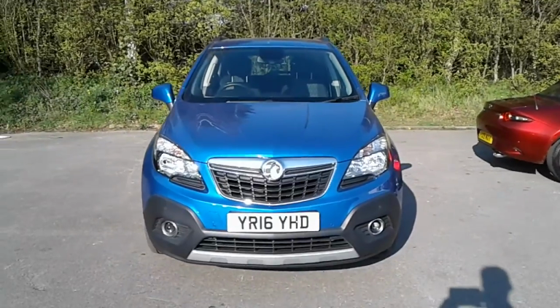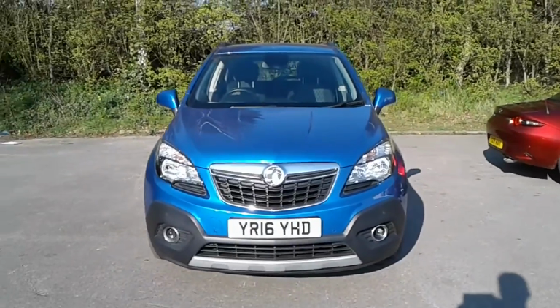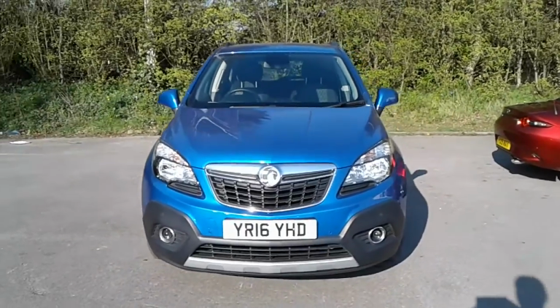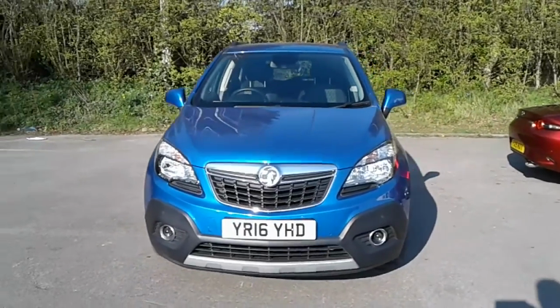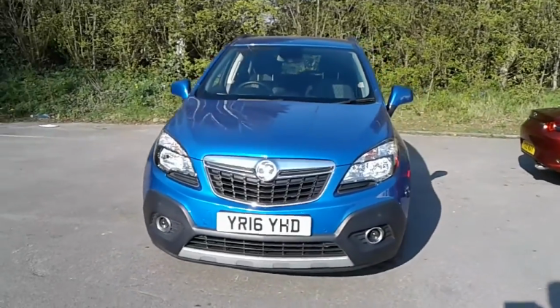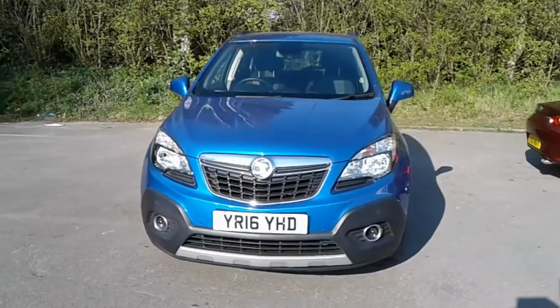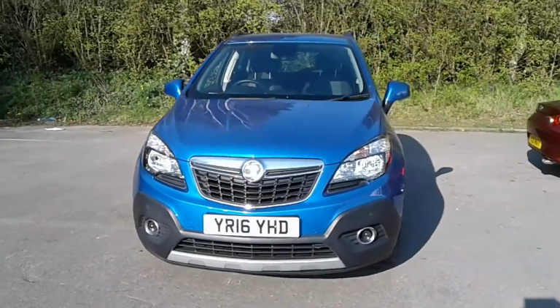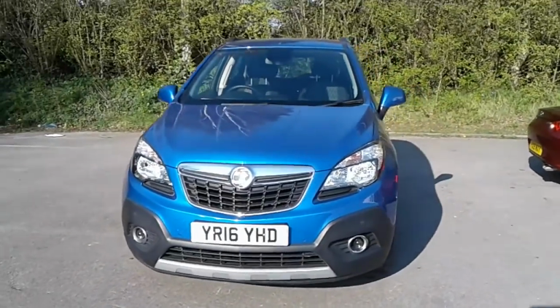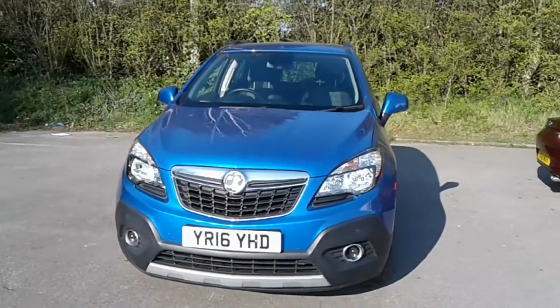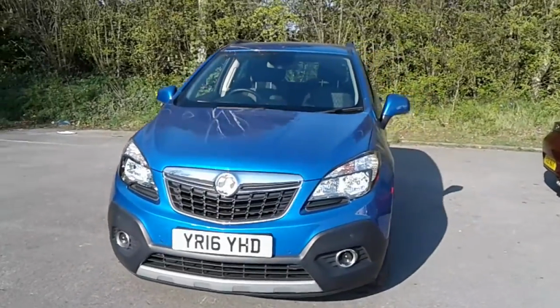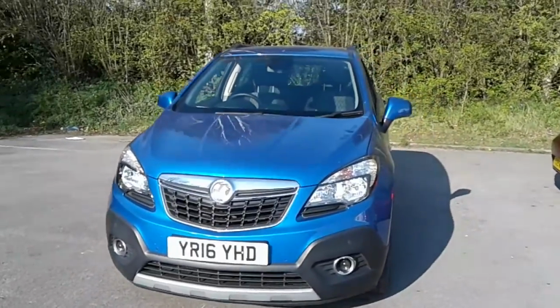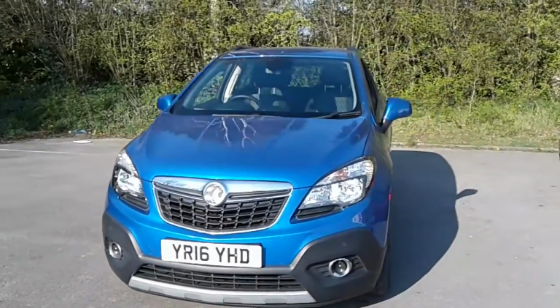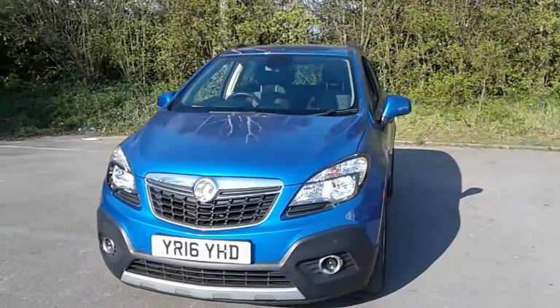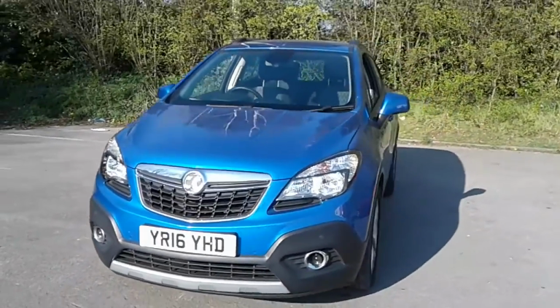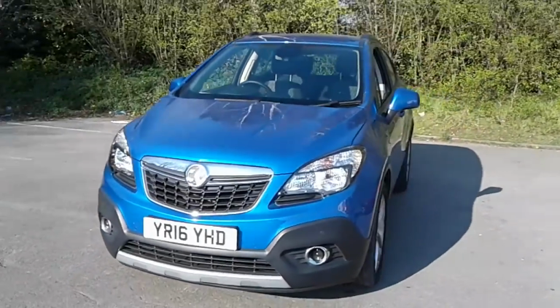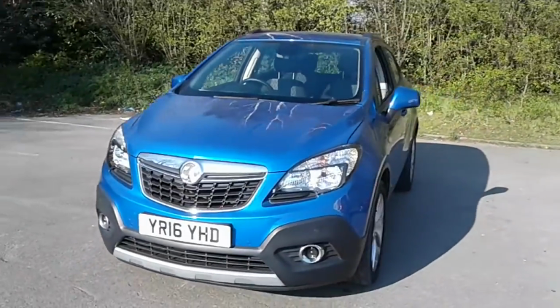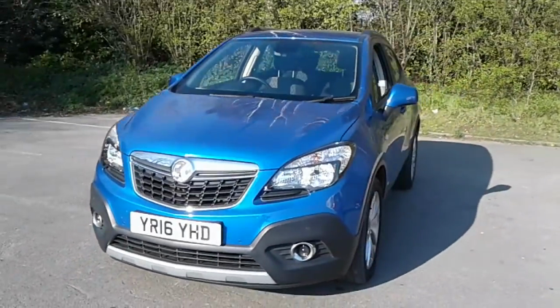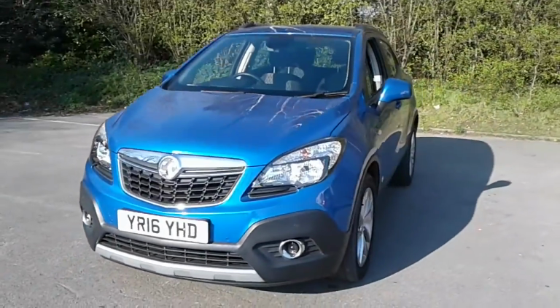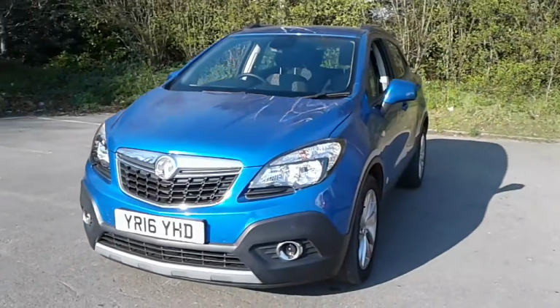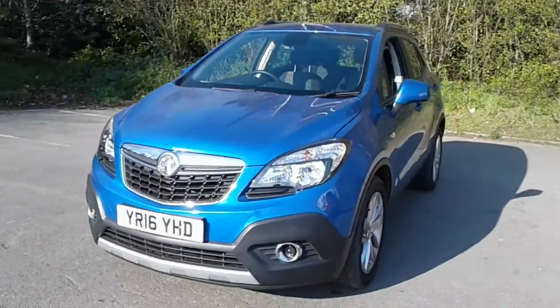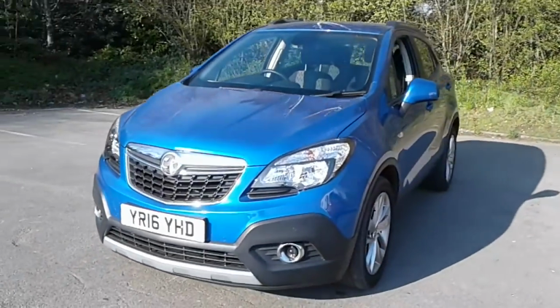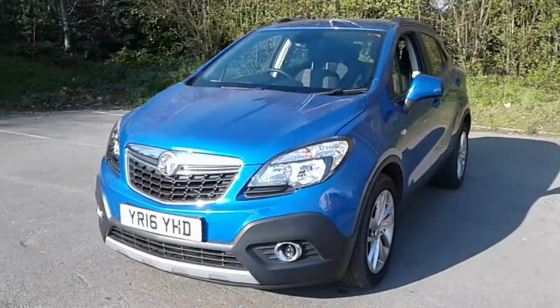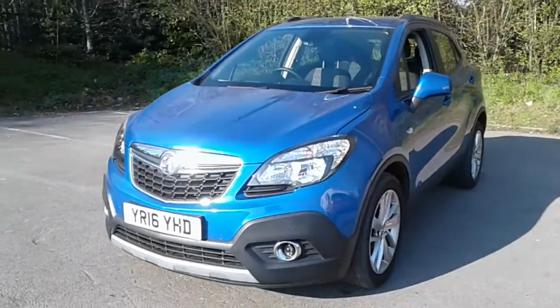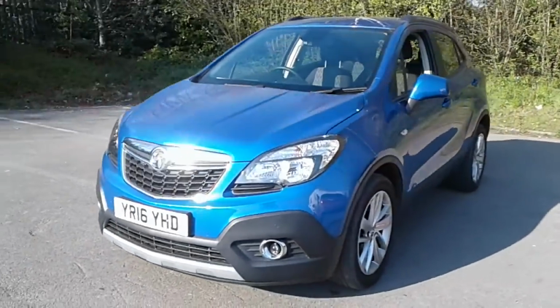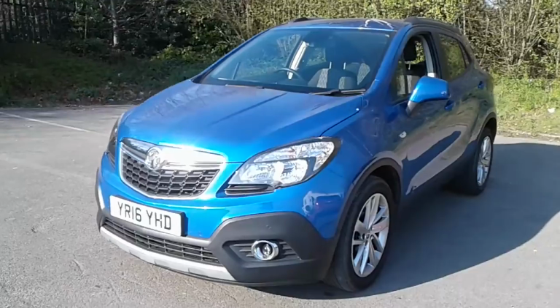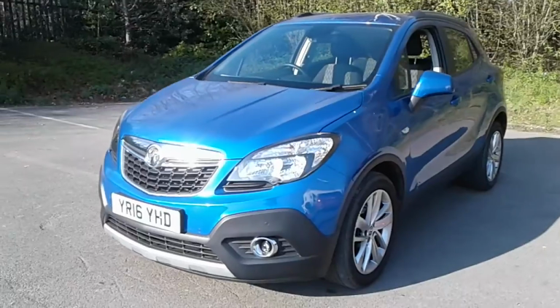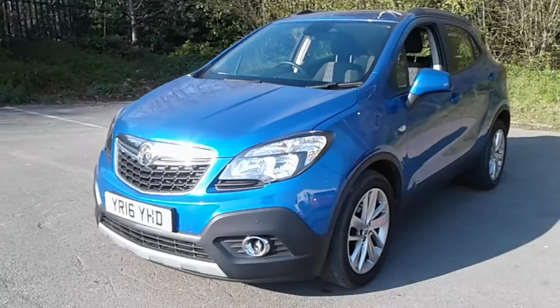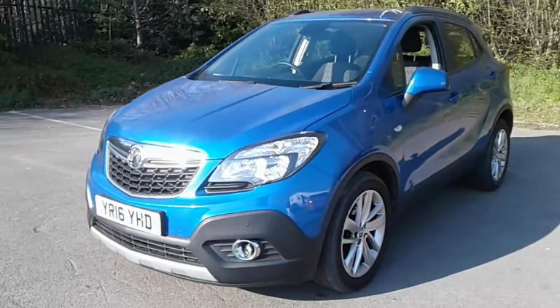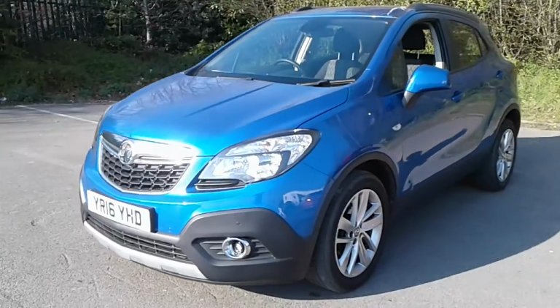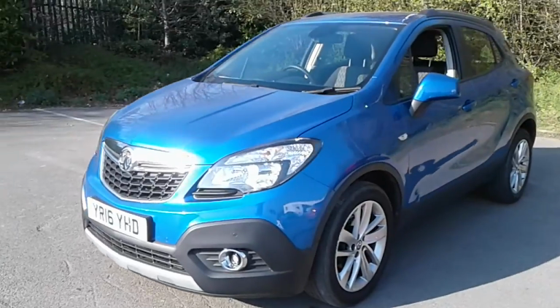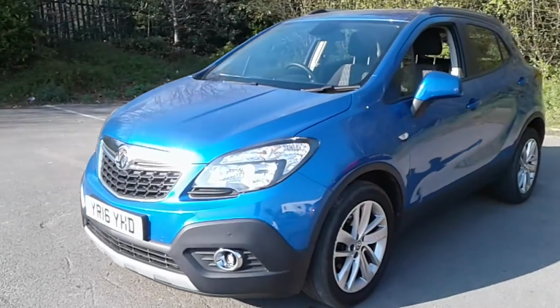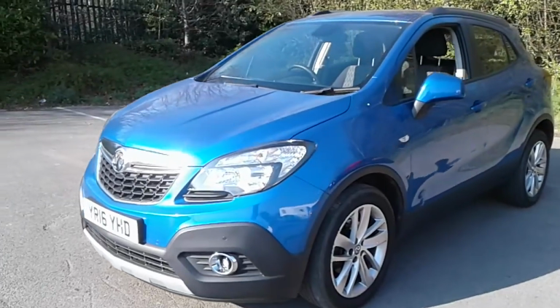Welcome to Pentagon Vauxhall at Lincoln Tritton Road. Here we have a 2016 Vauxhall Mokka.